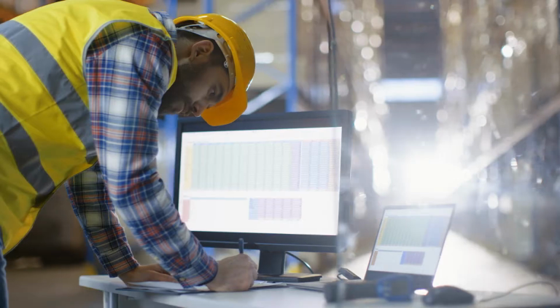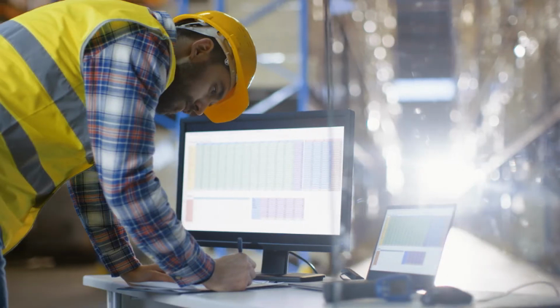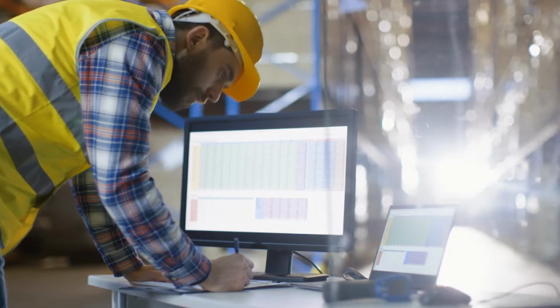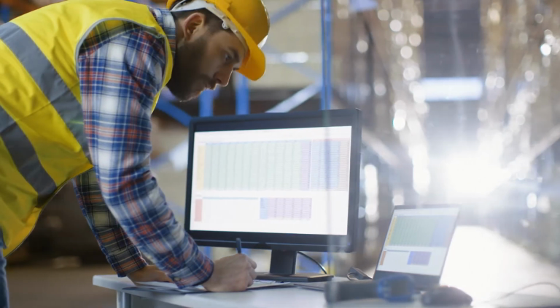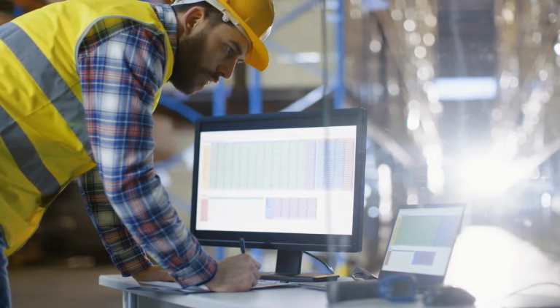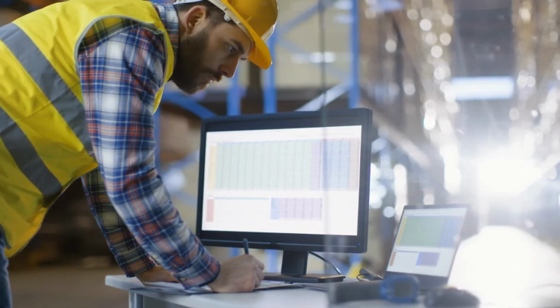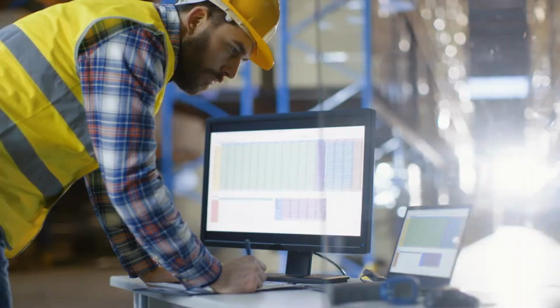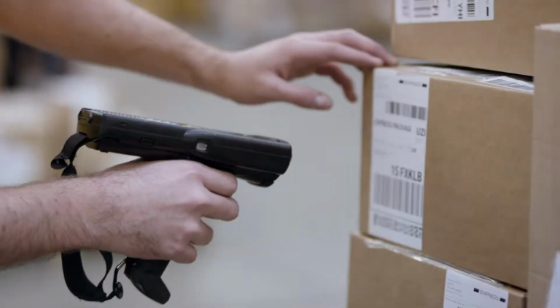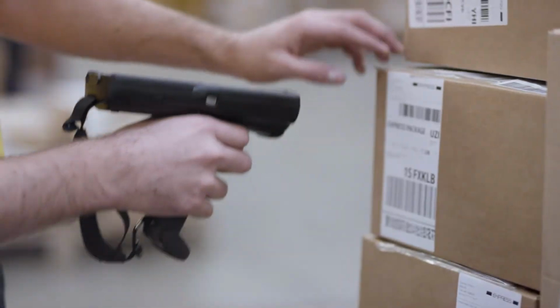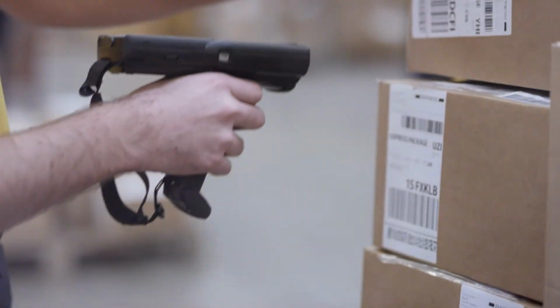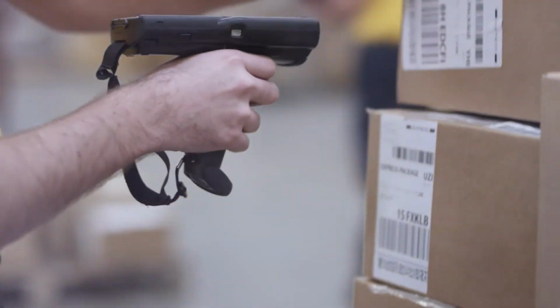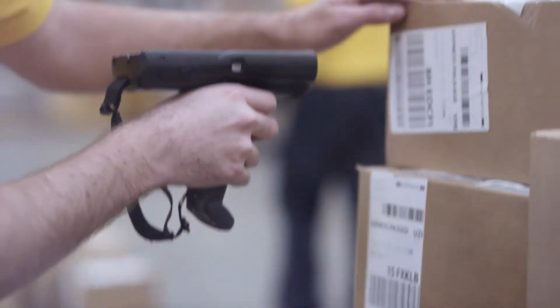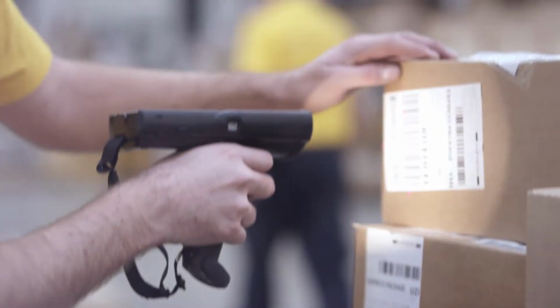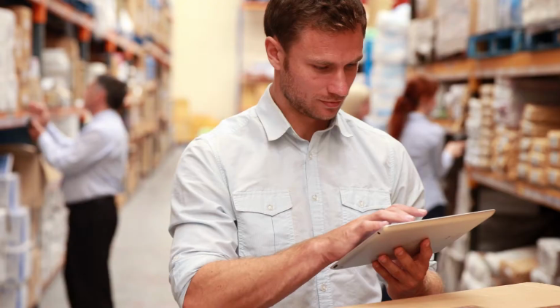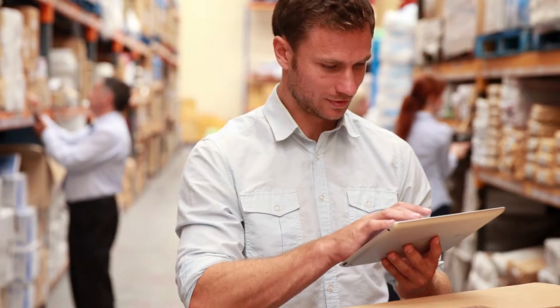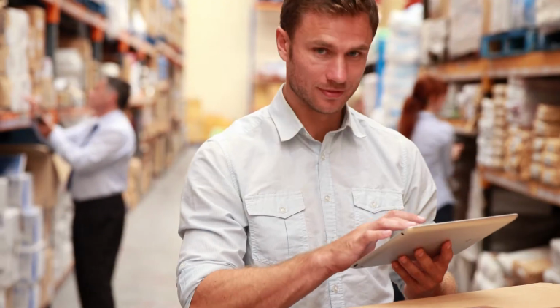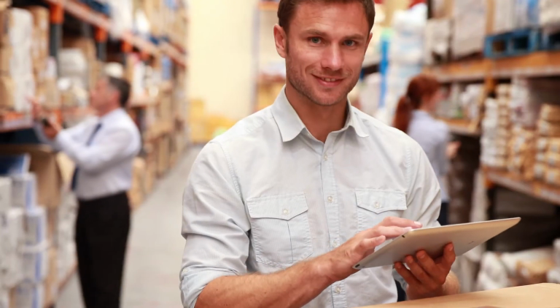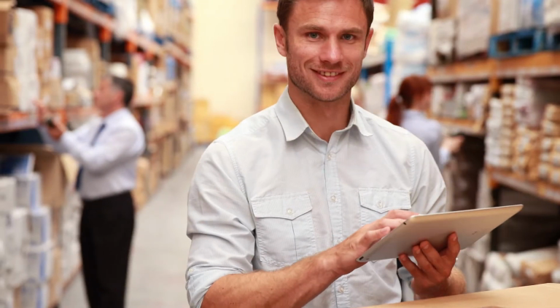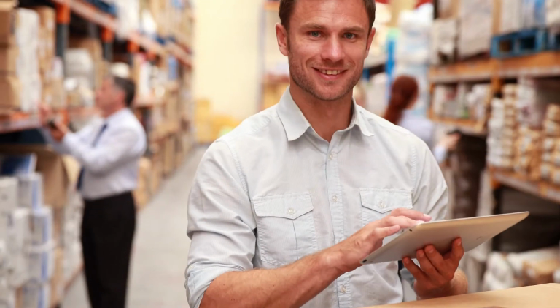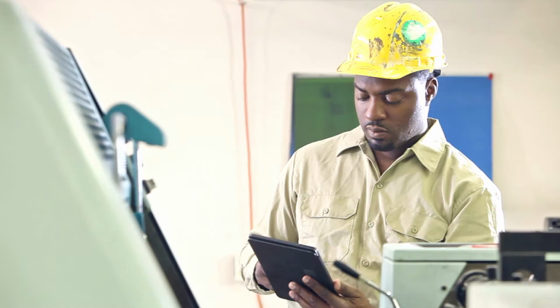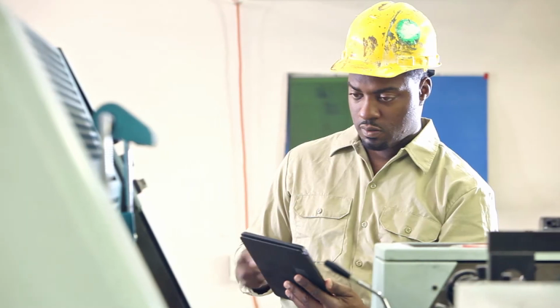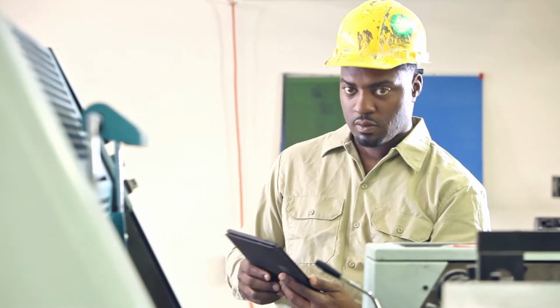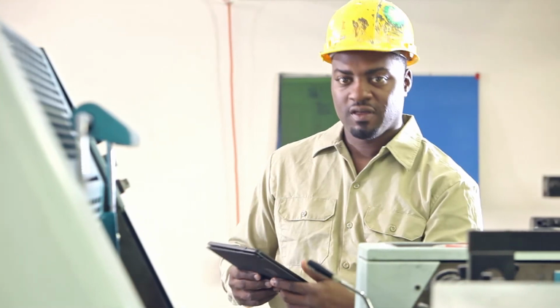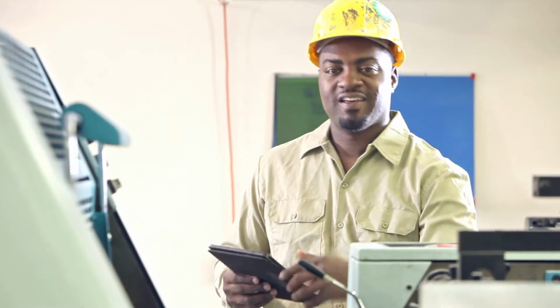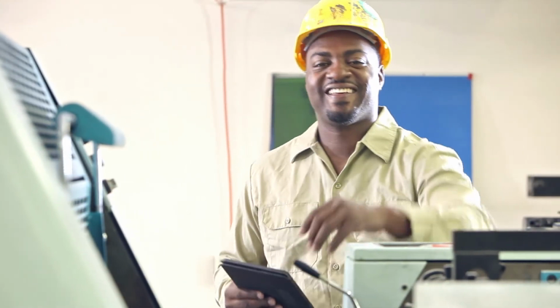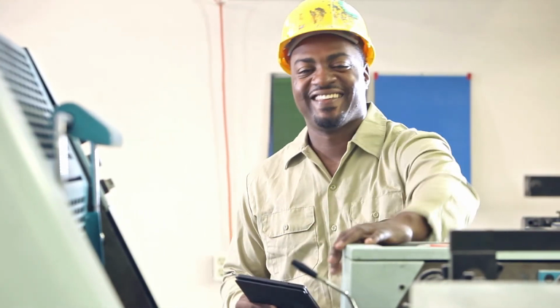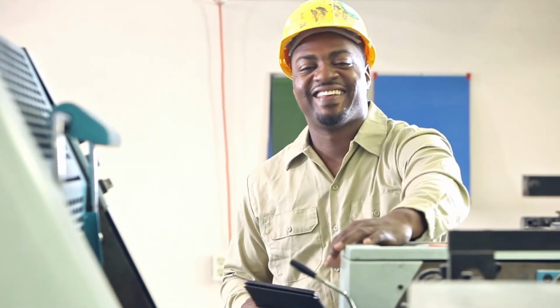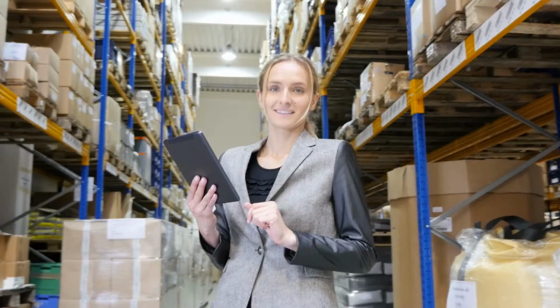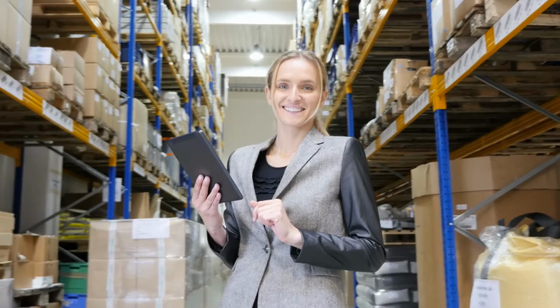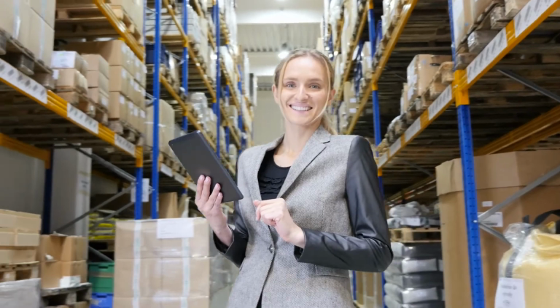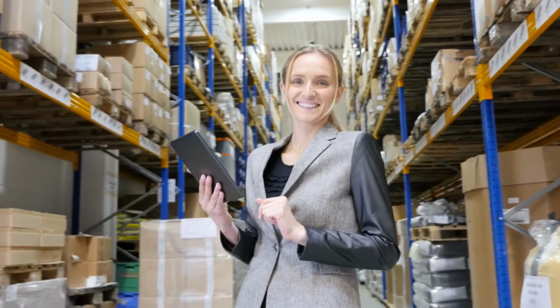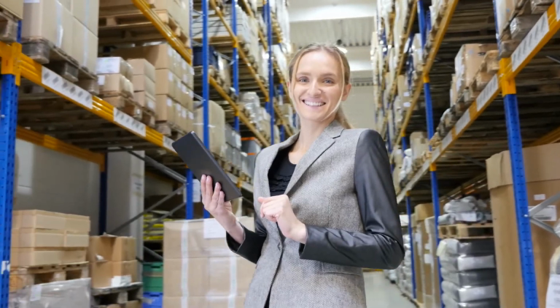WASP provides you the right tools and technologies to make any inventory issue a non-issue. So stop searching, and start tracking with WASP today!